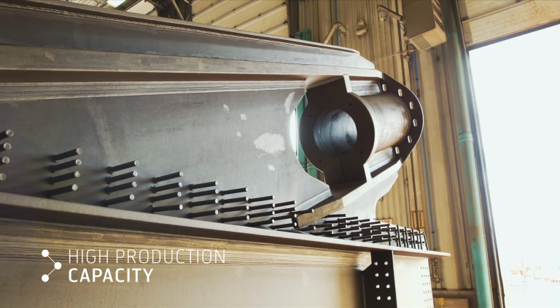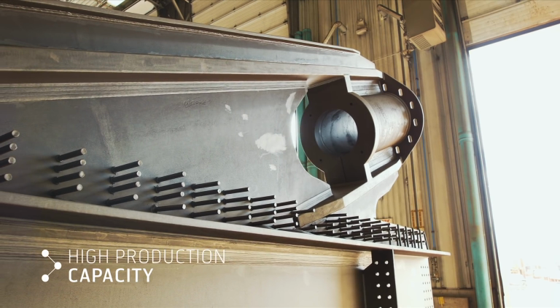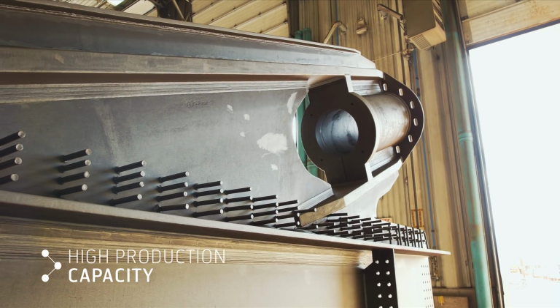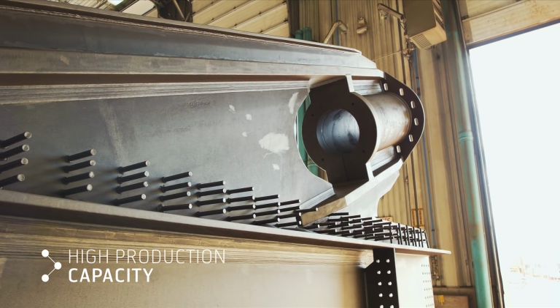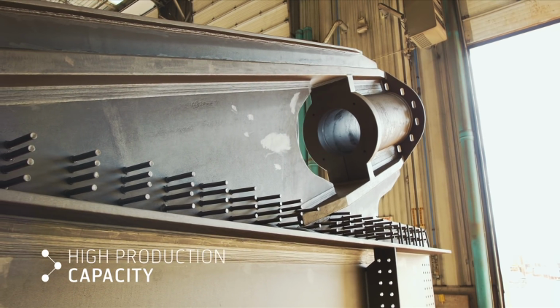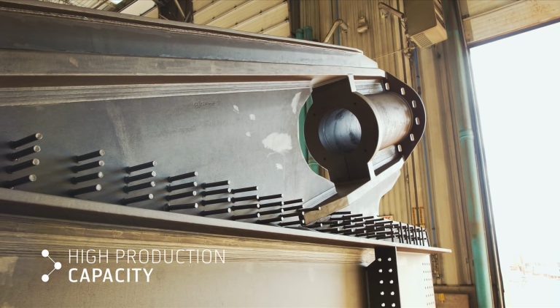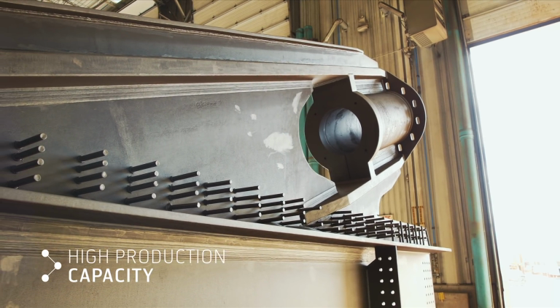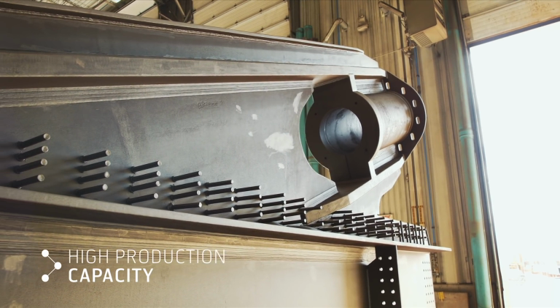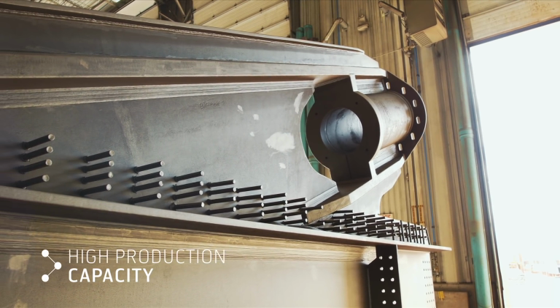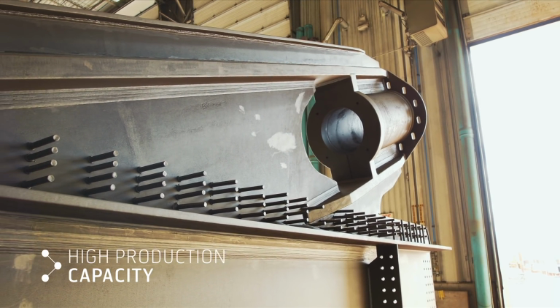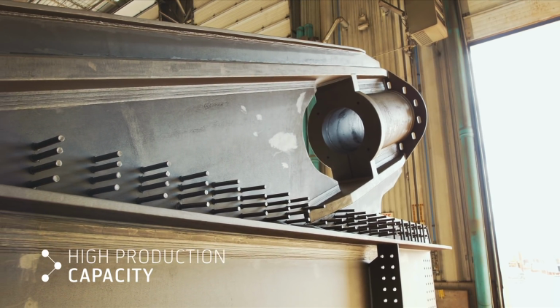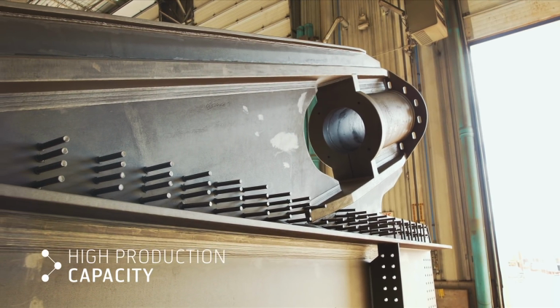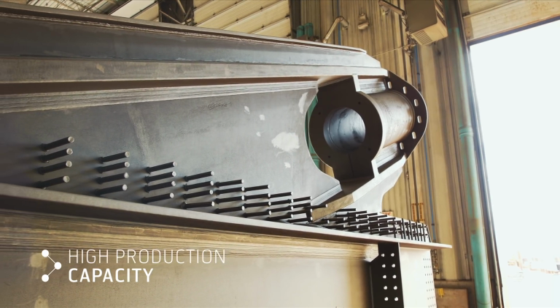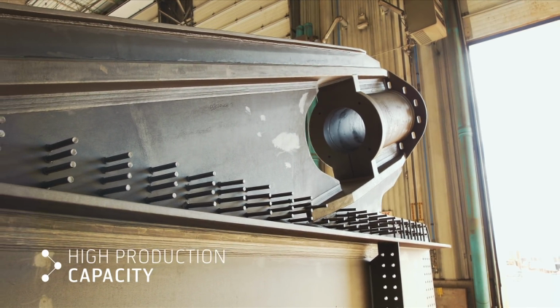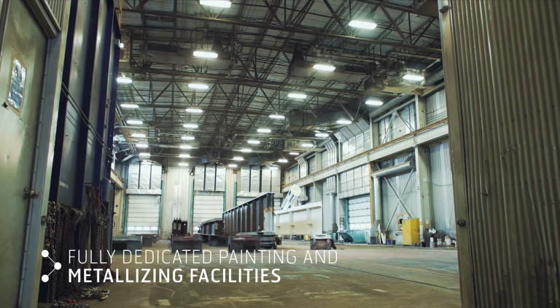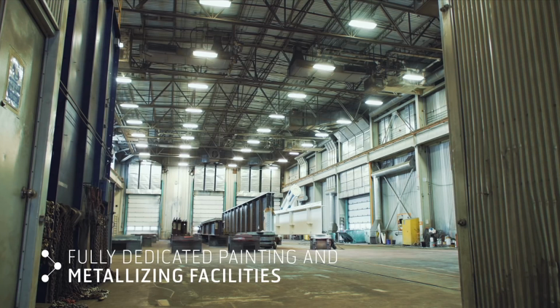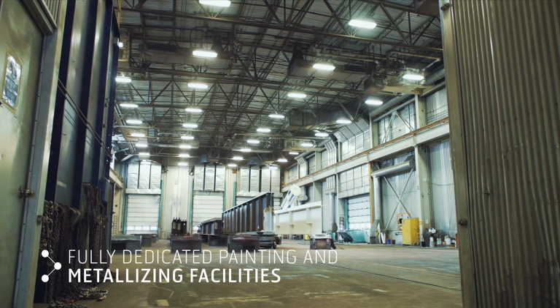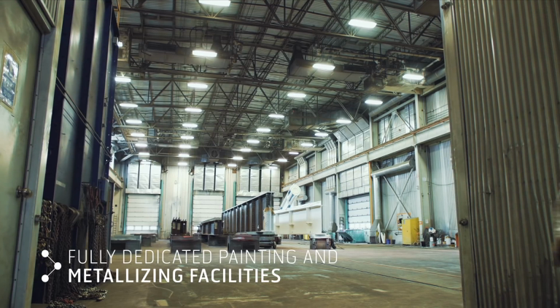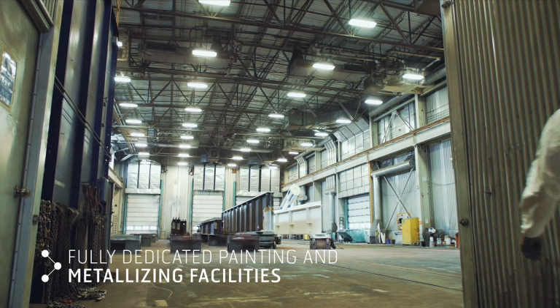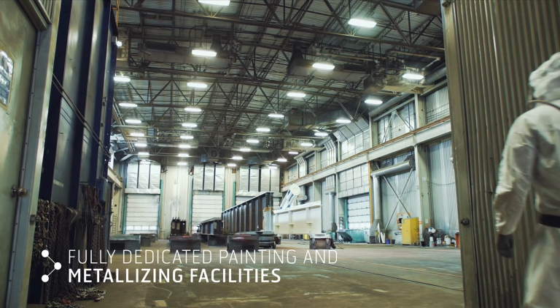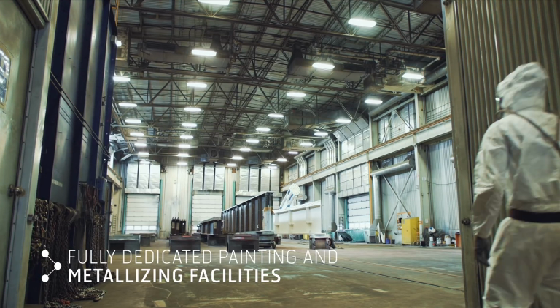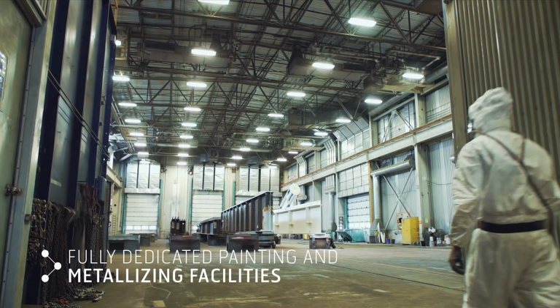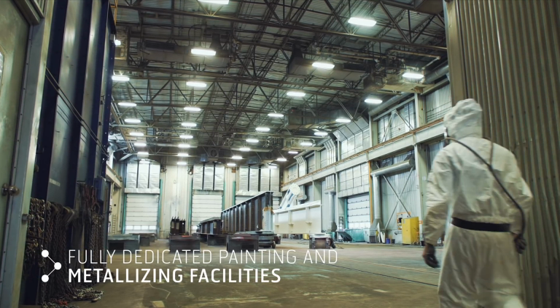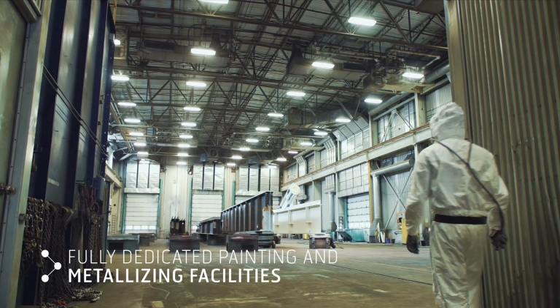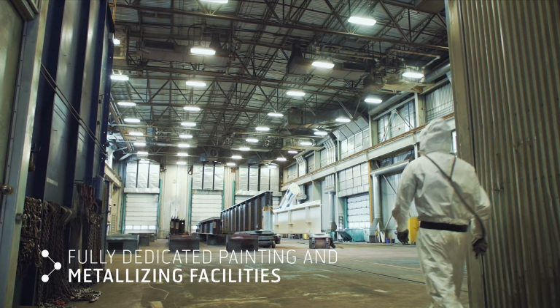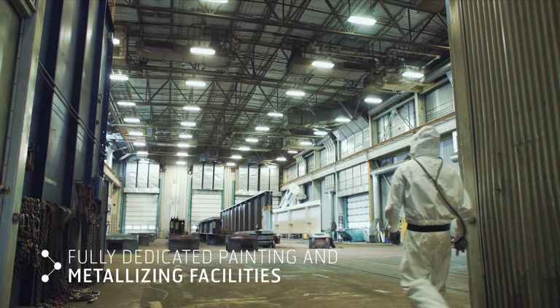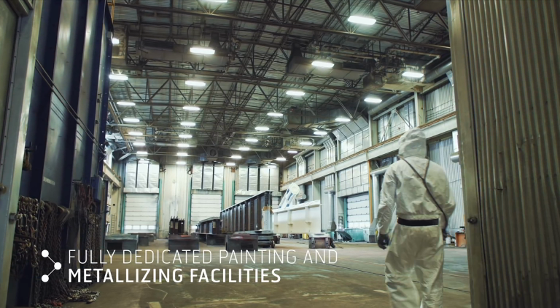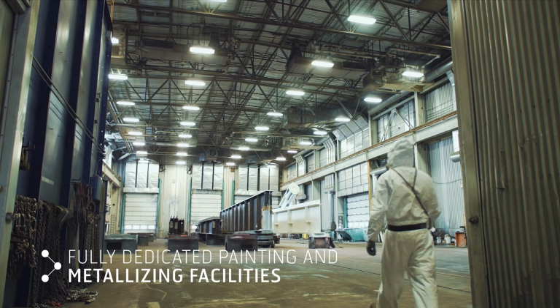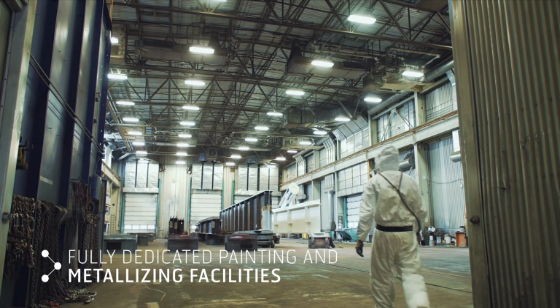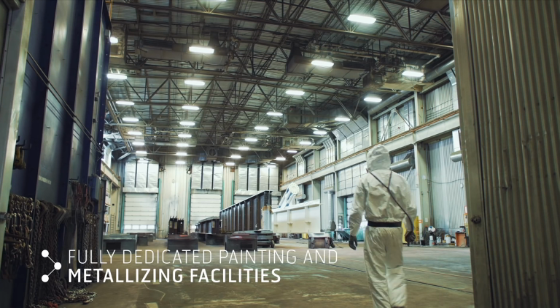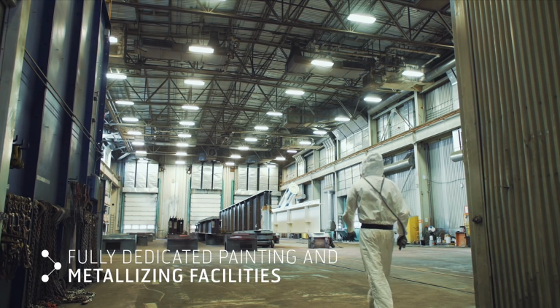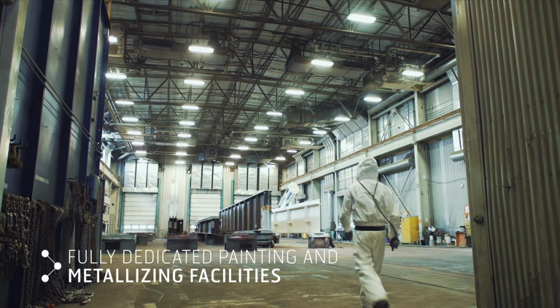Can-Am Bridges' leadership depends on the outstanding team, facilities, and expertise.